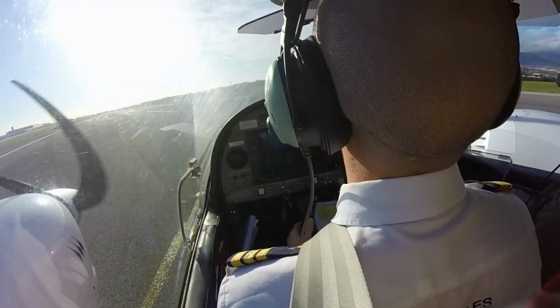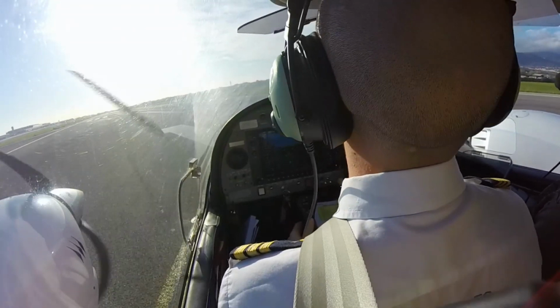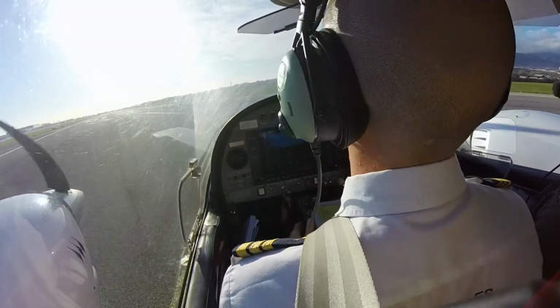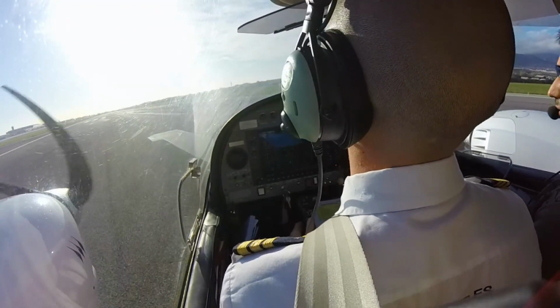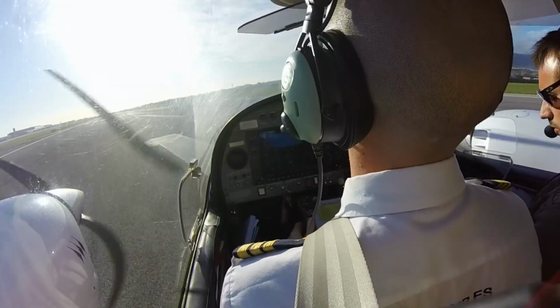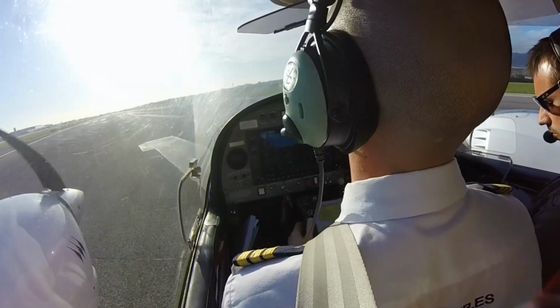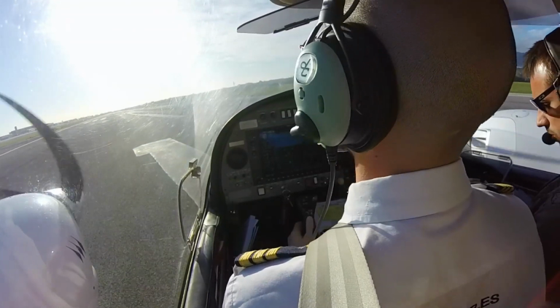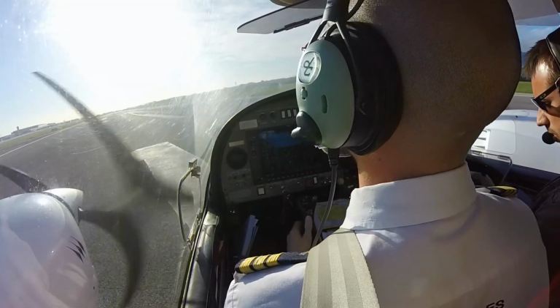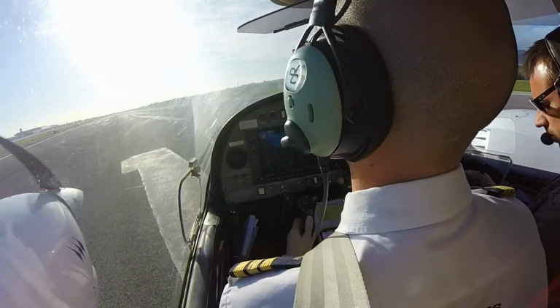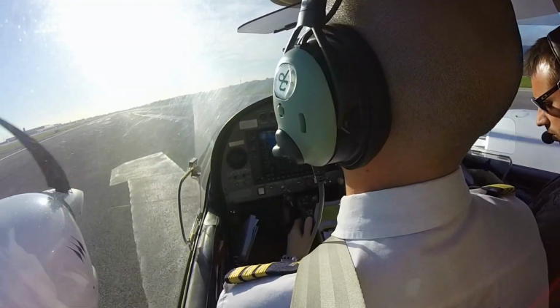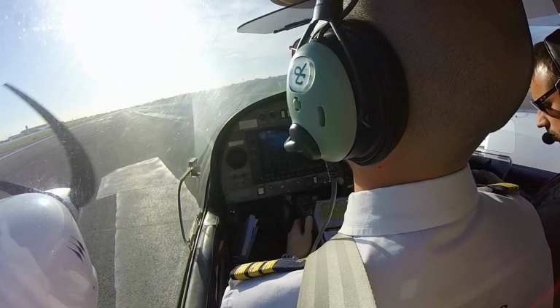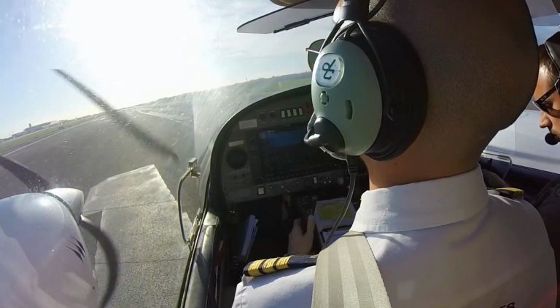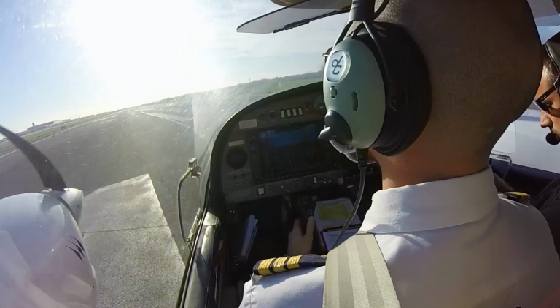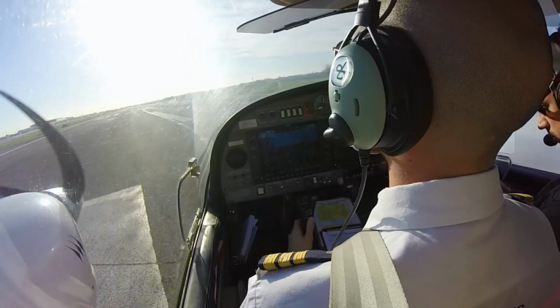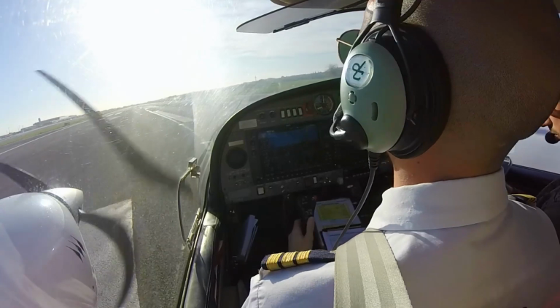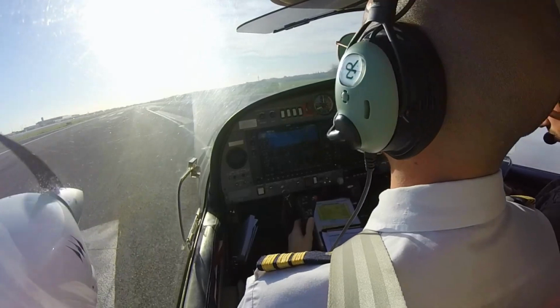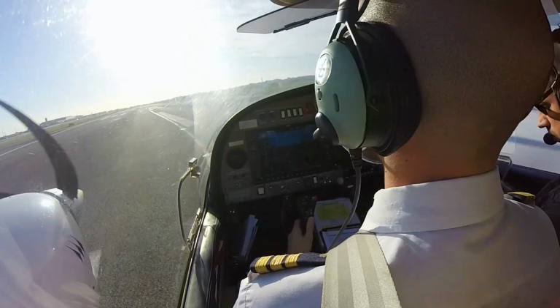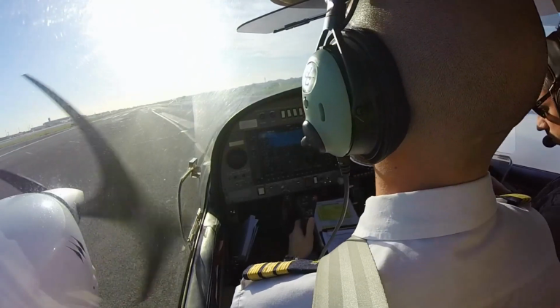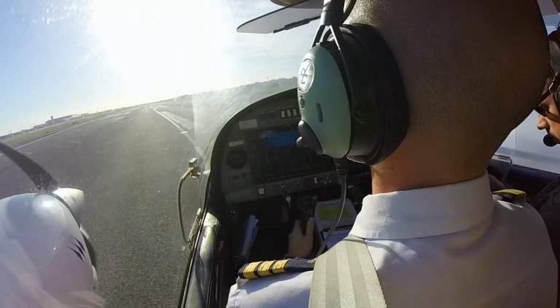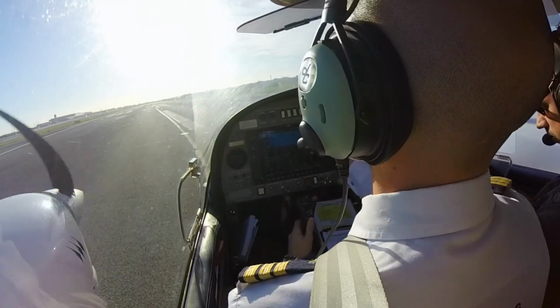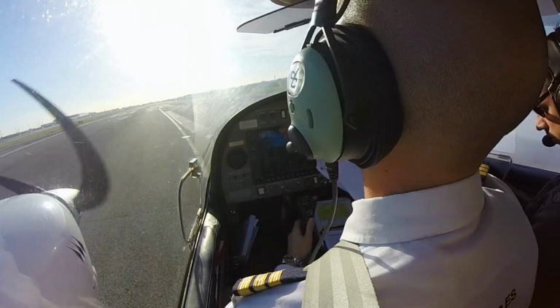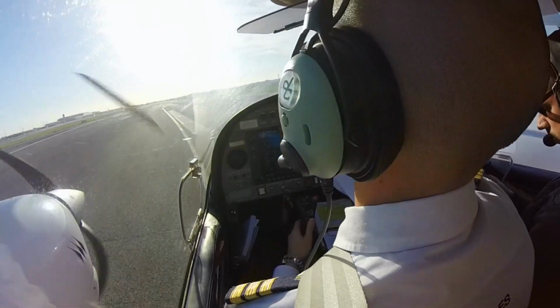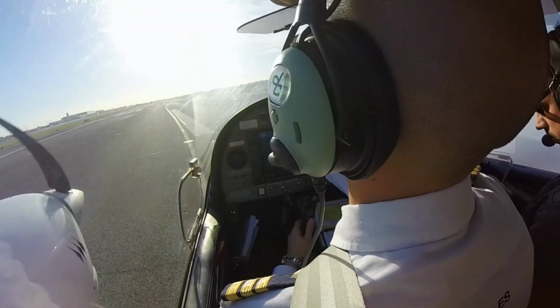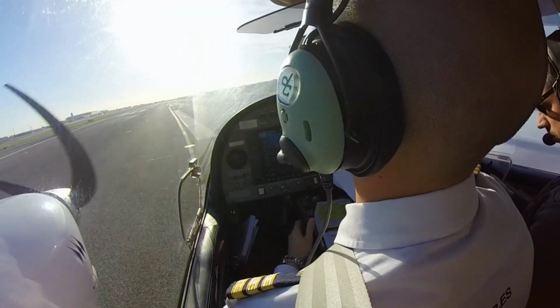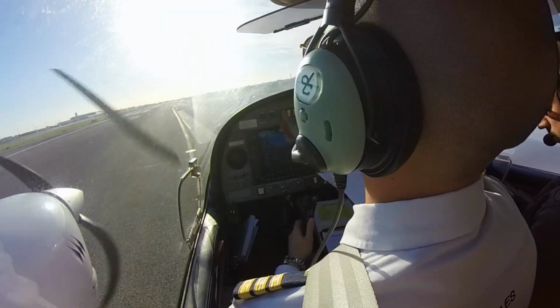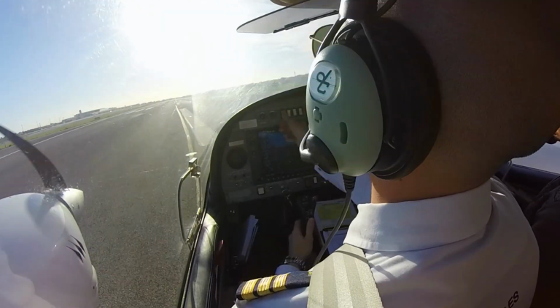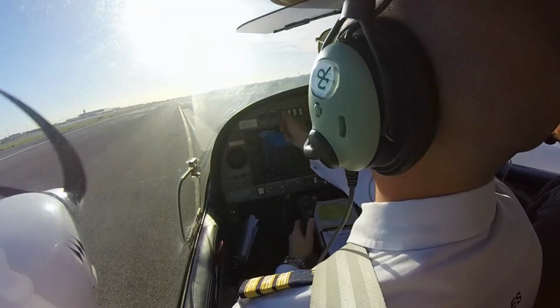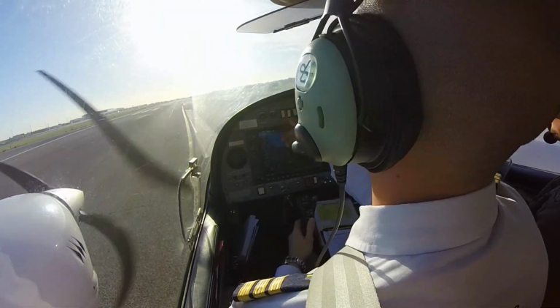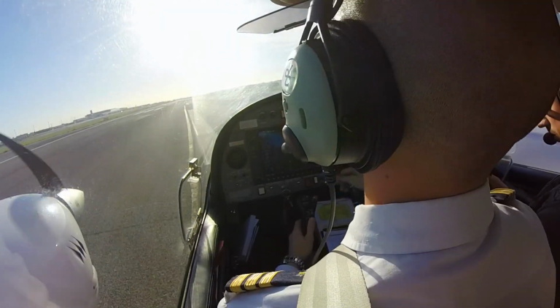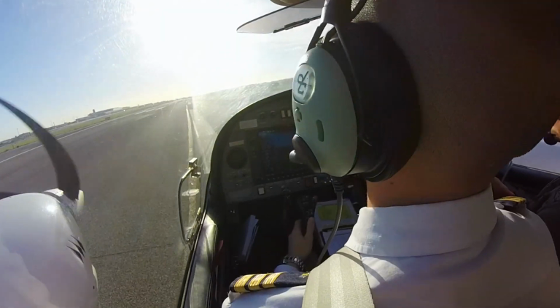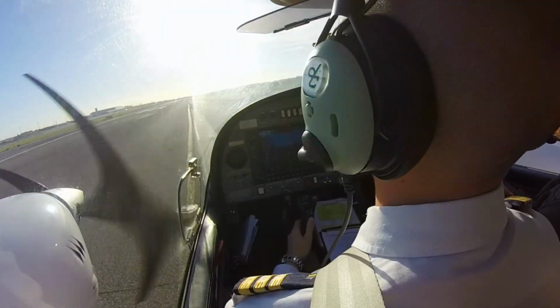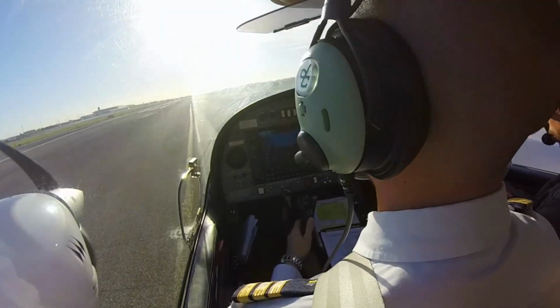Runway identified. Okay. Taxi light off, landing light on.